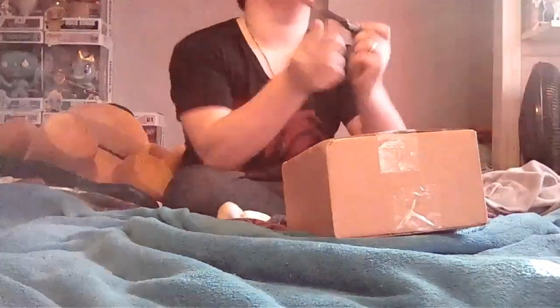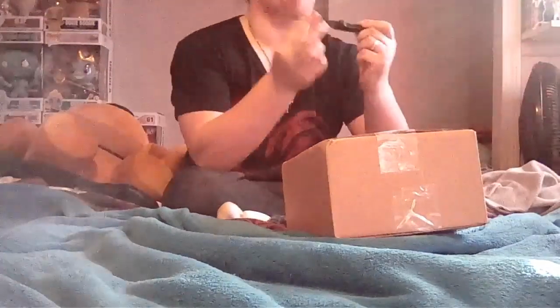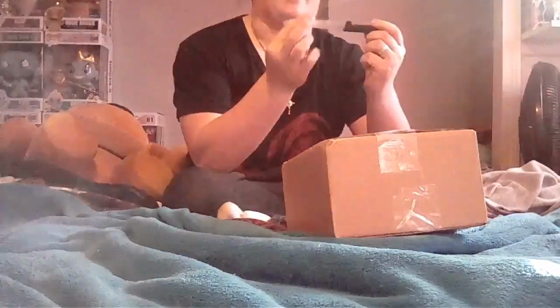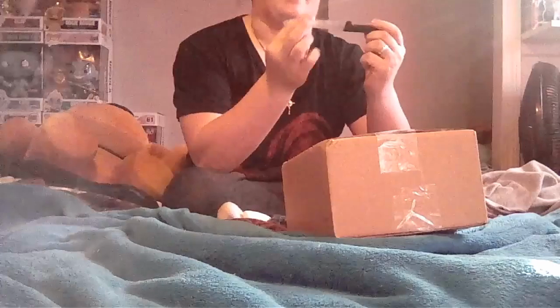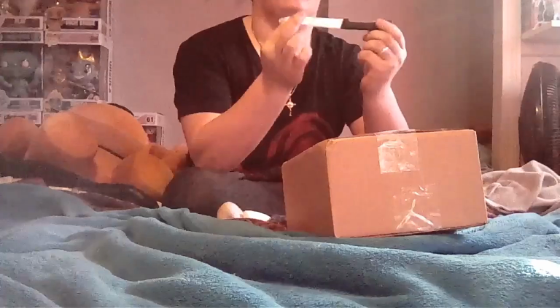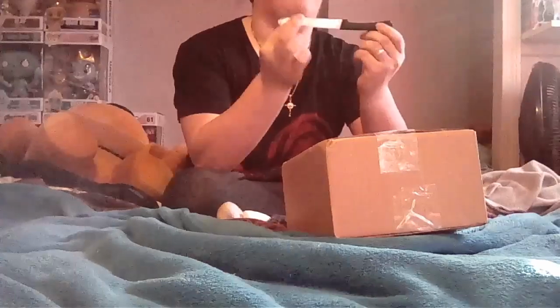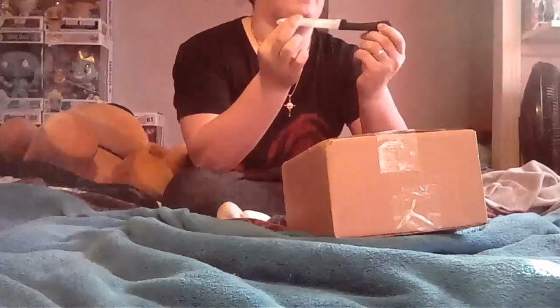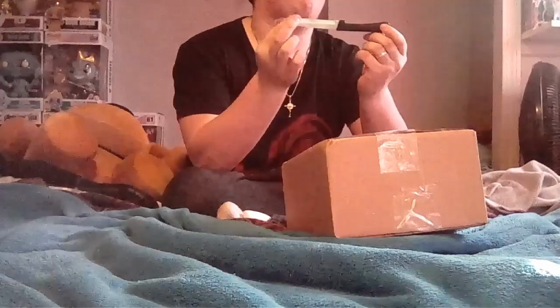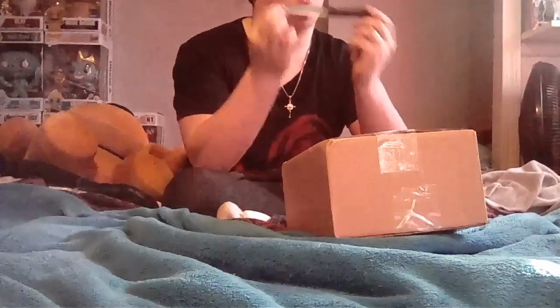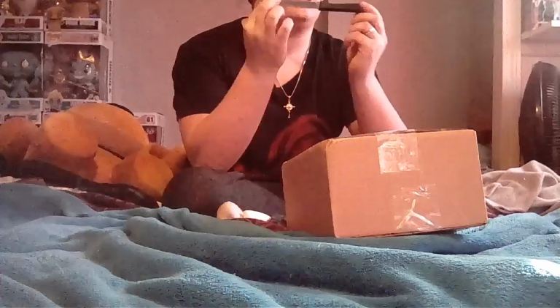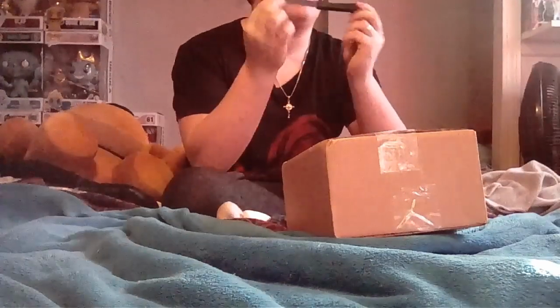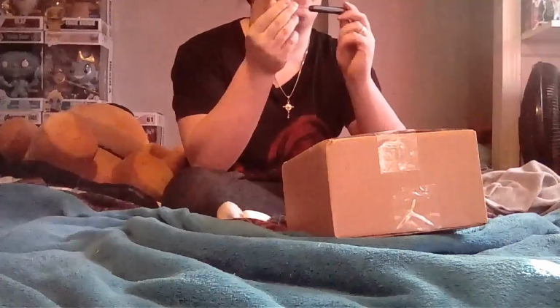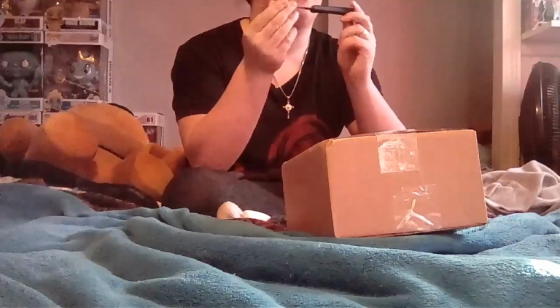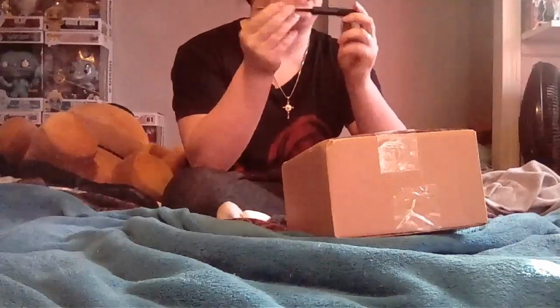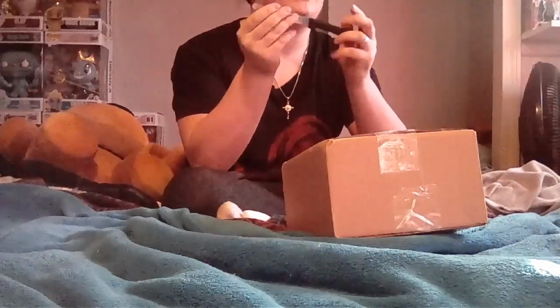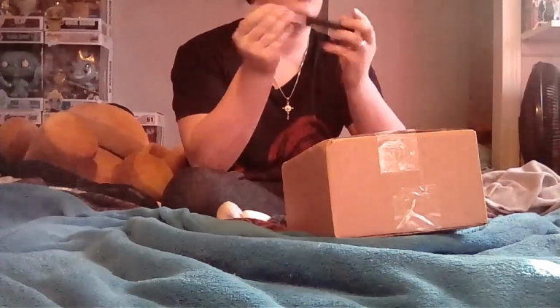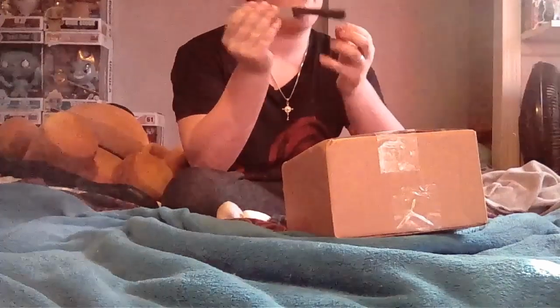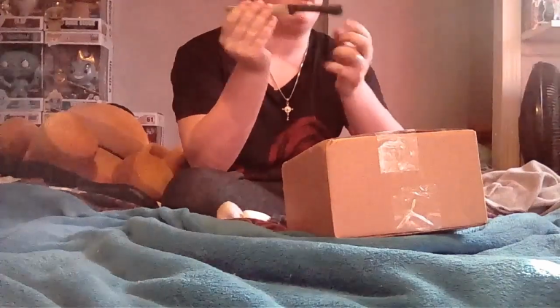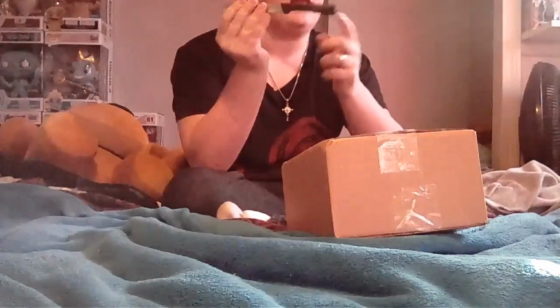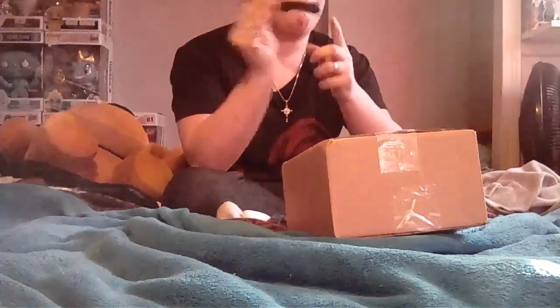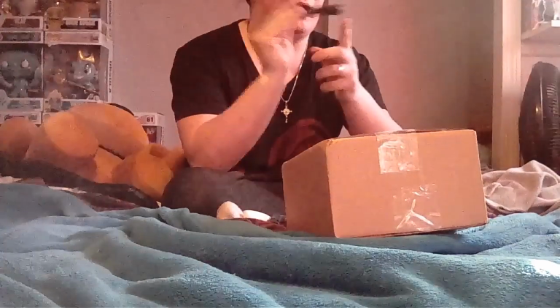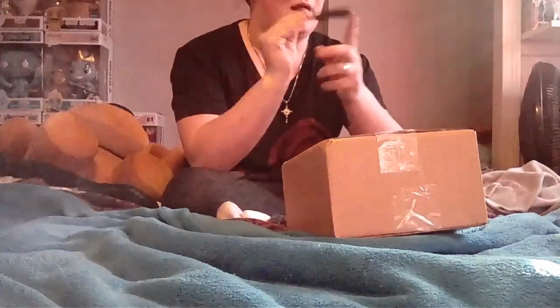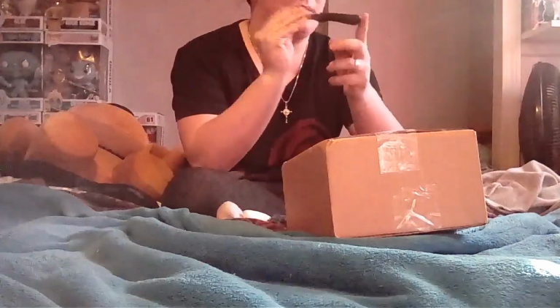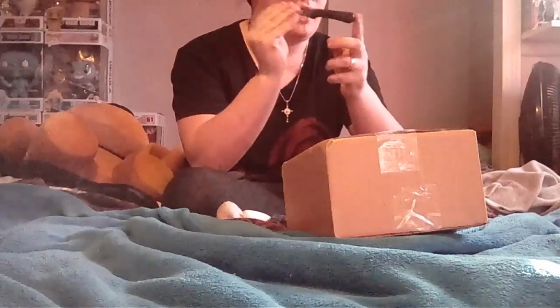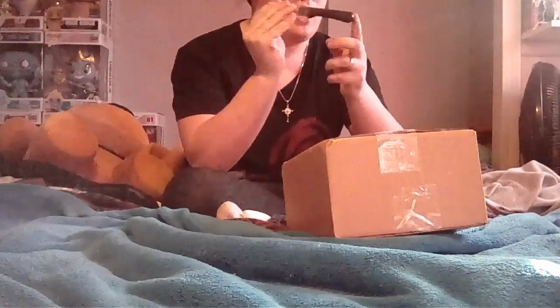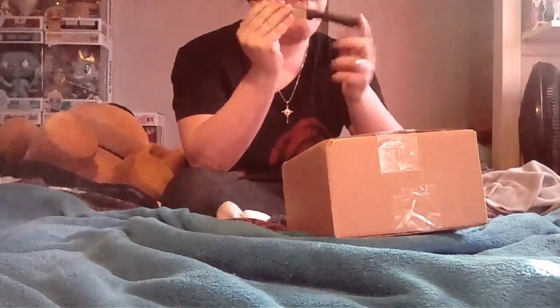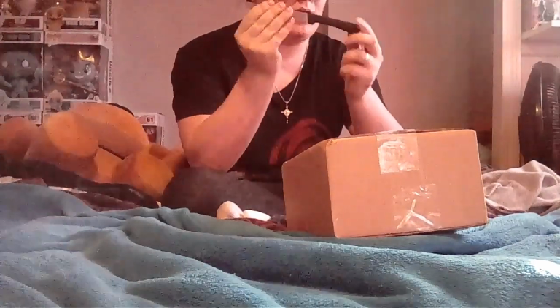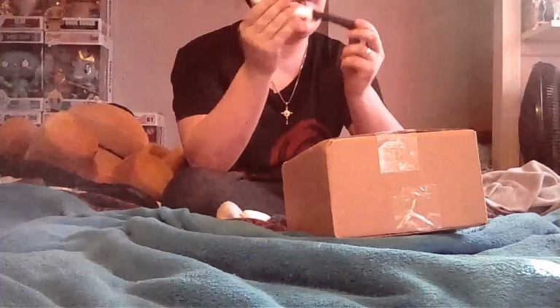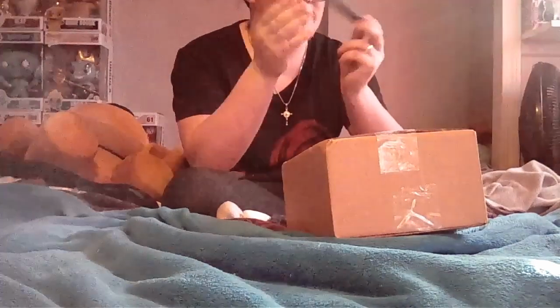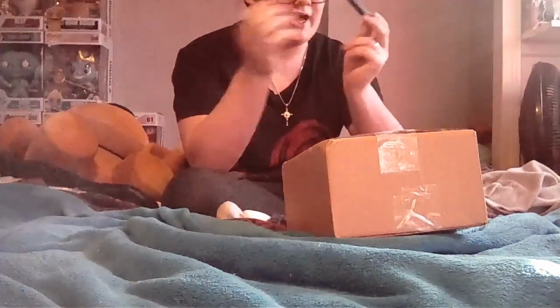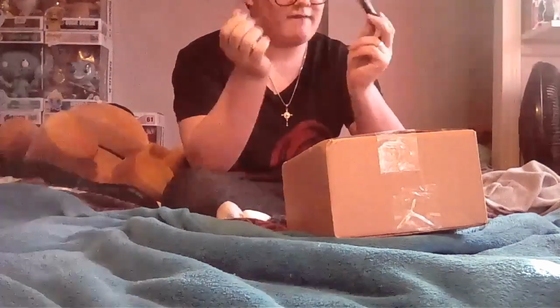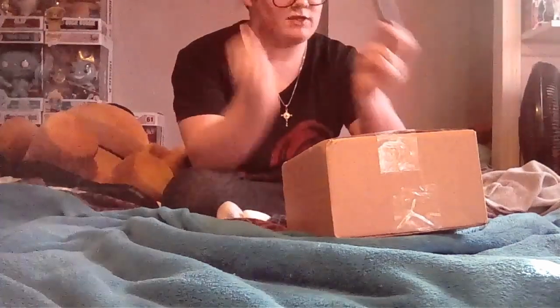We are back with Pop Unboxing. We even got the Pop Unboxing Knife.